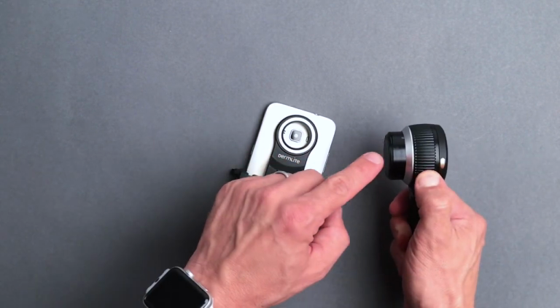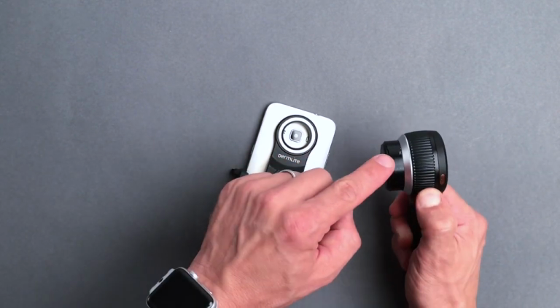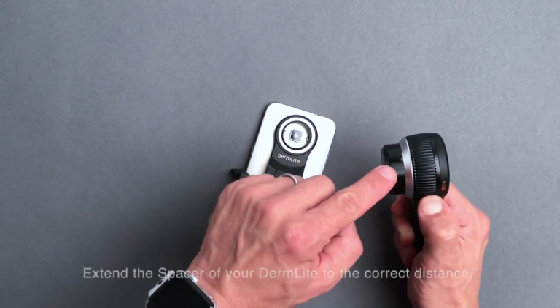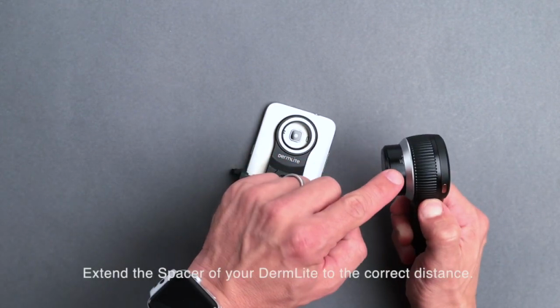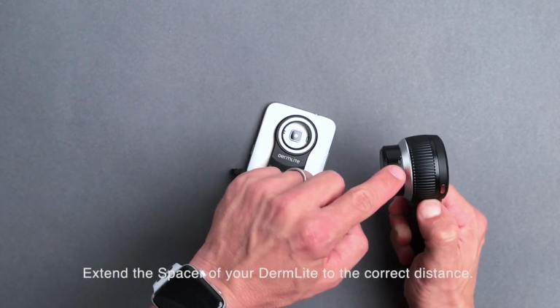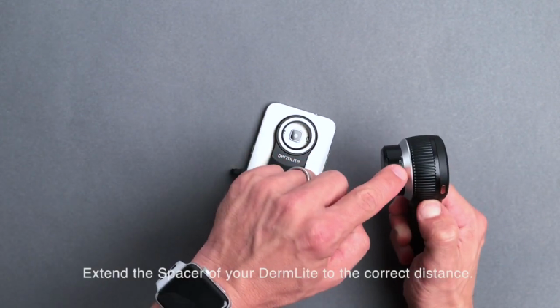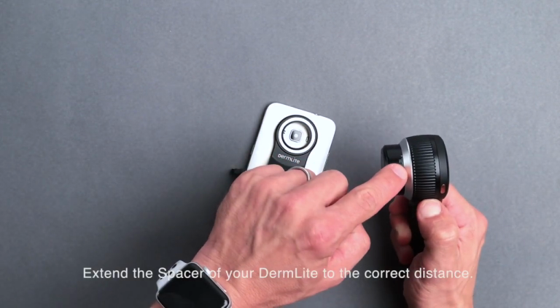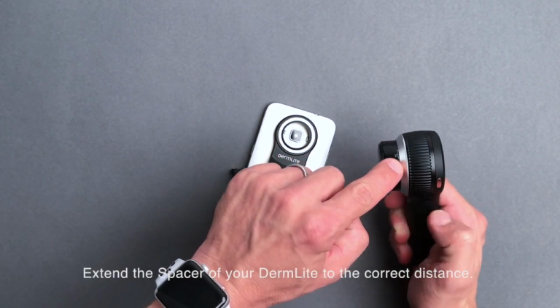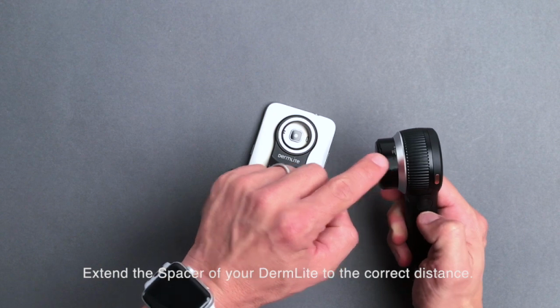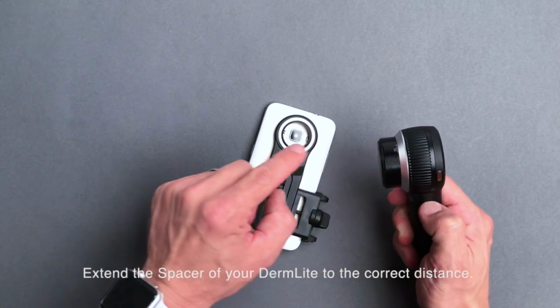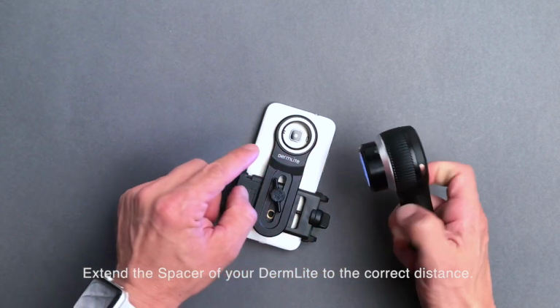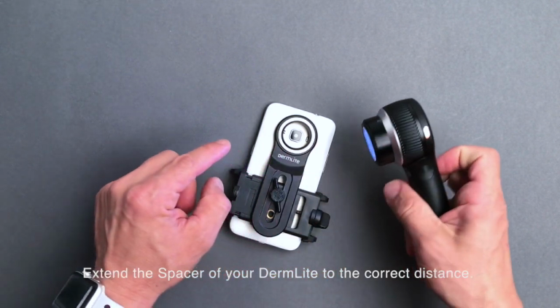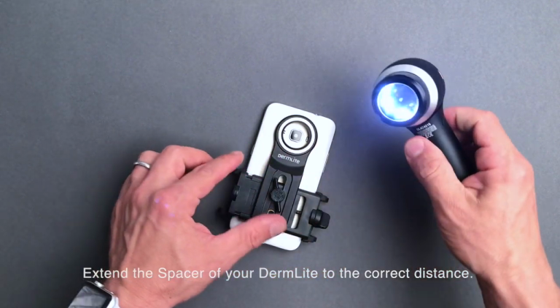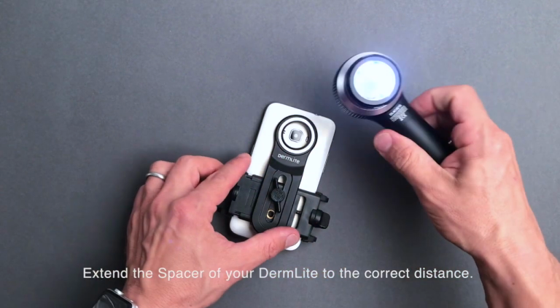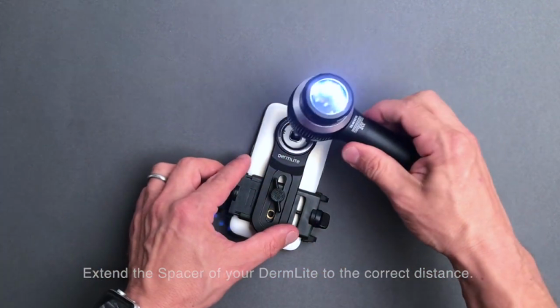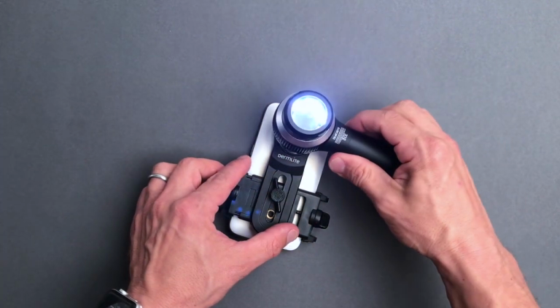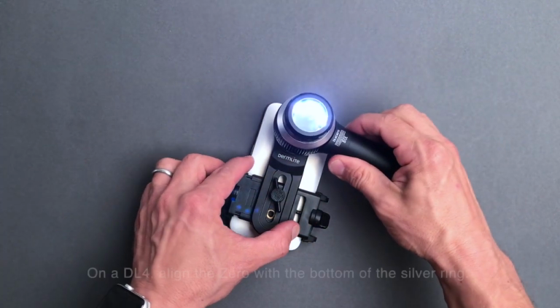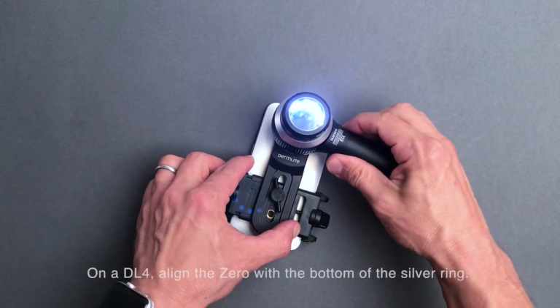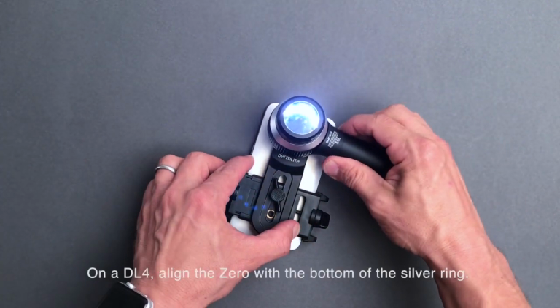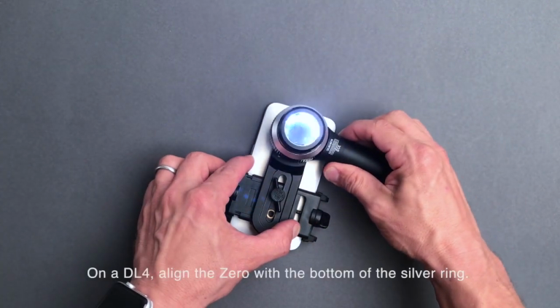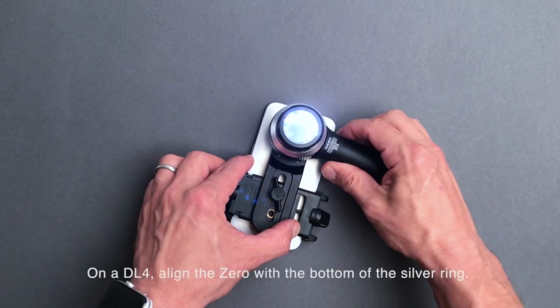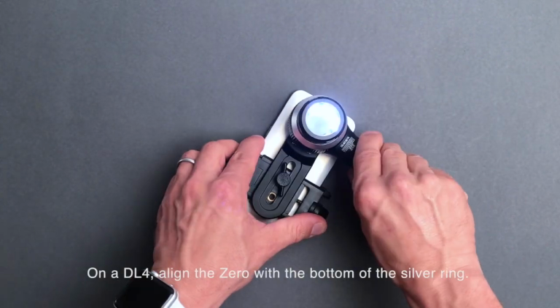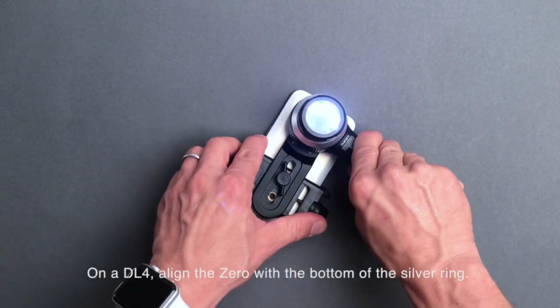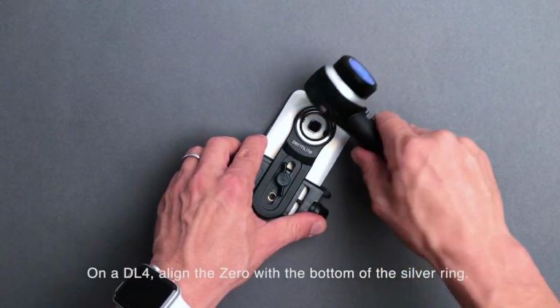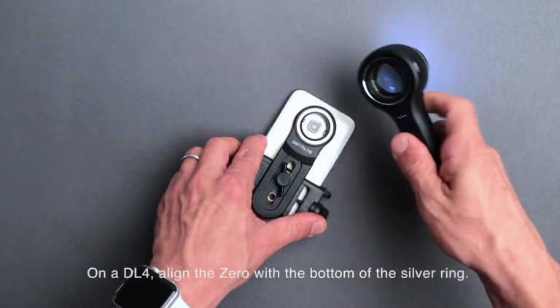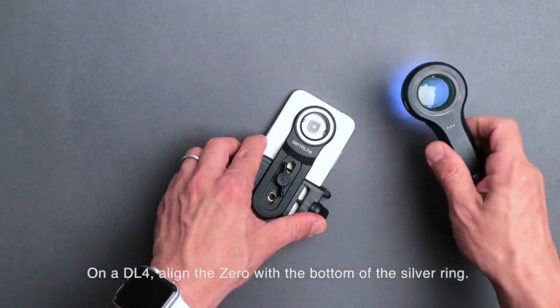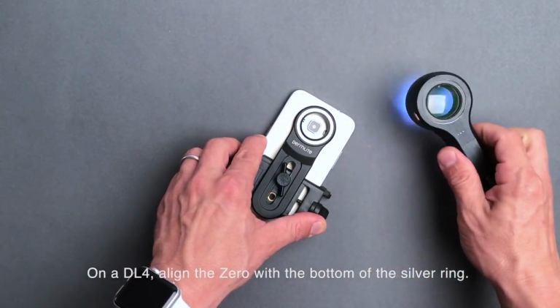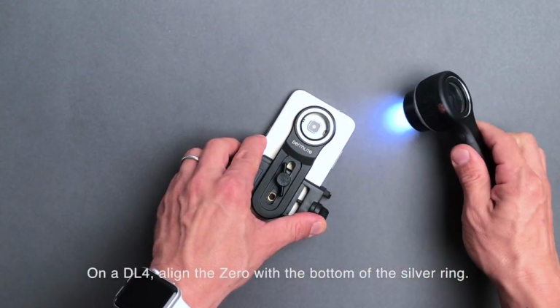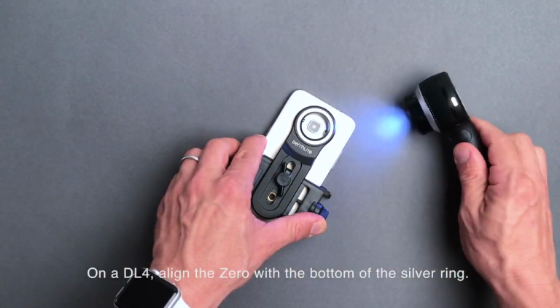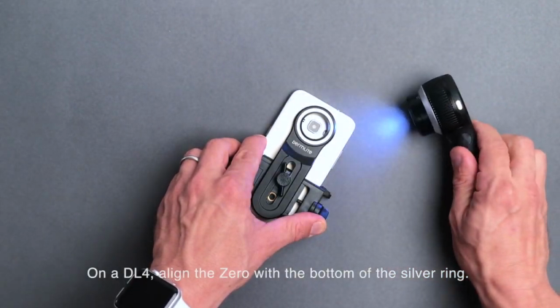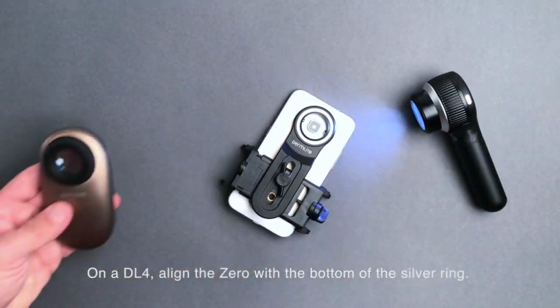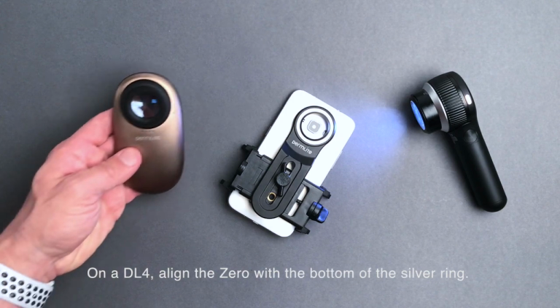Extend the spacer of your DermLight to the correct distance. On a DL4, align the zero with the bottom of the silver ring.